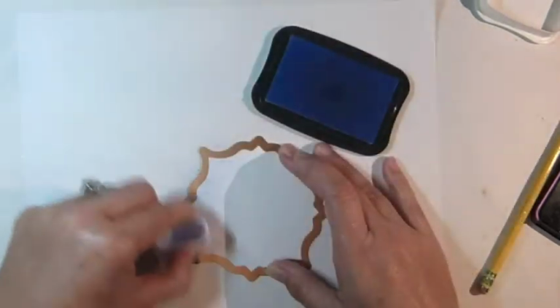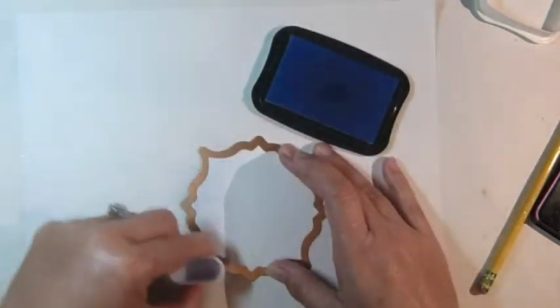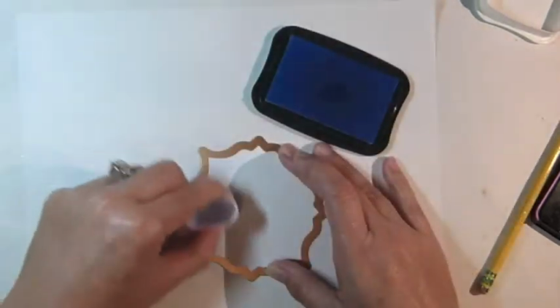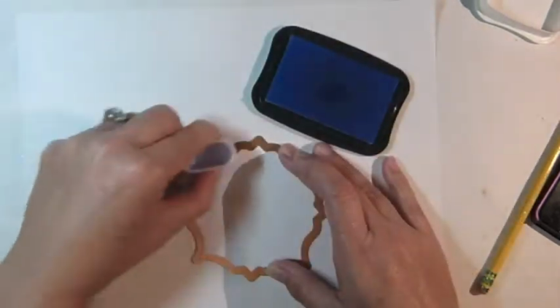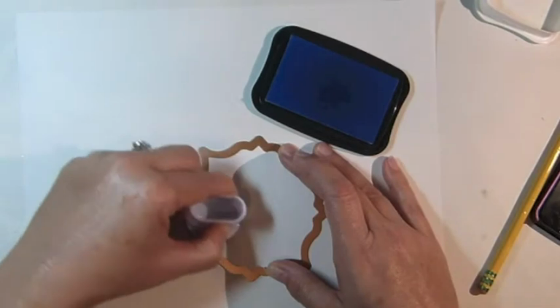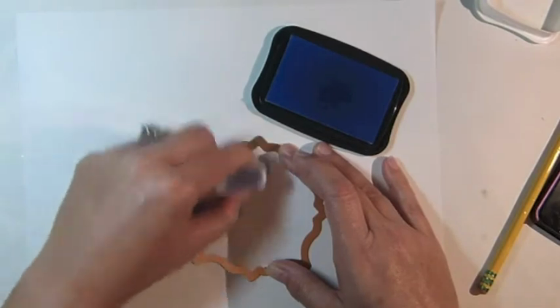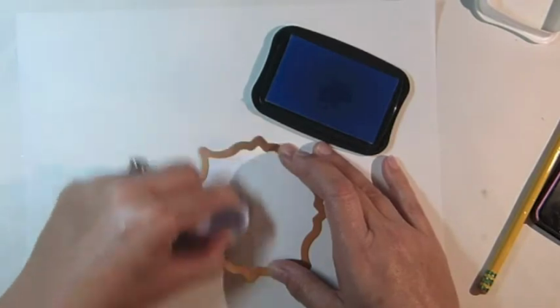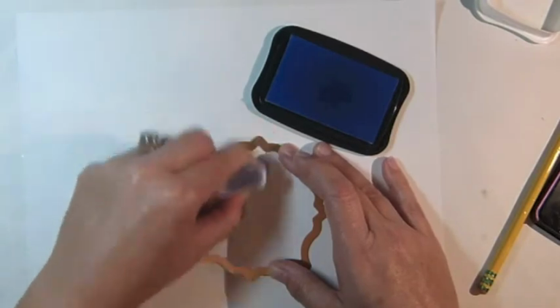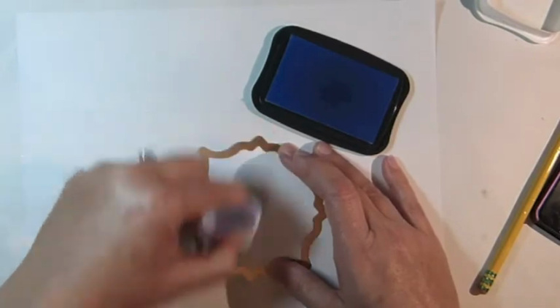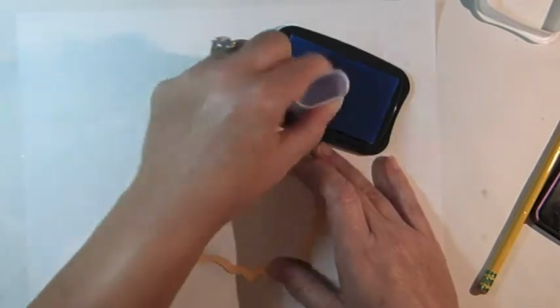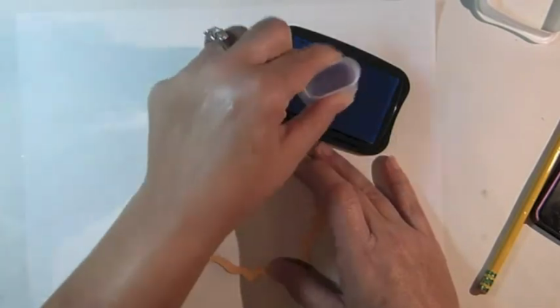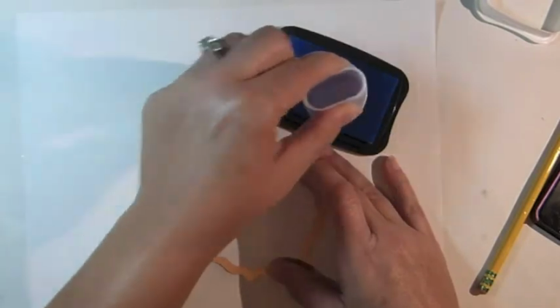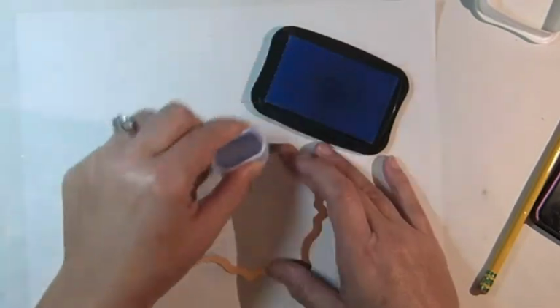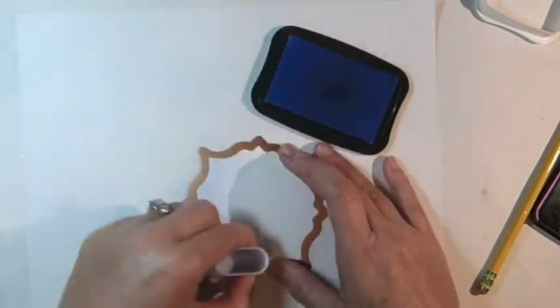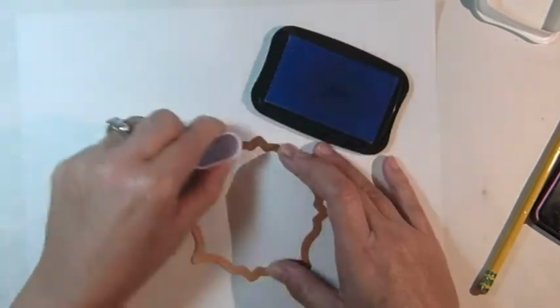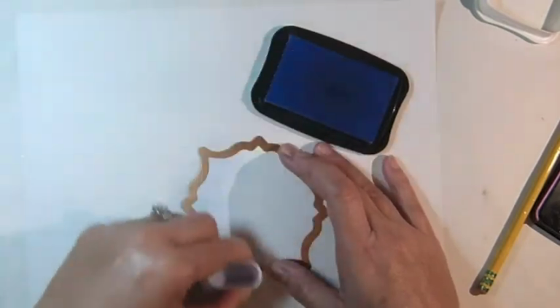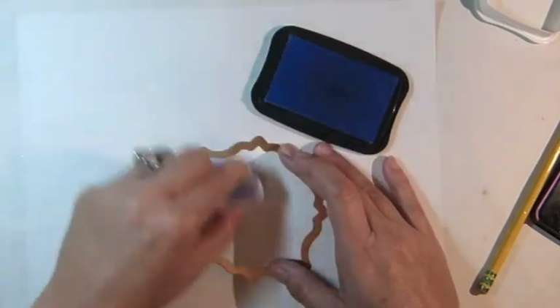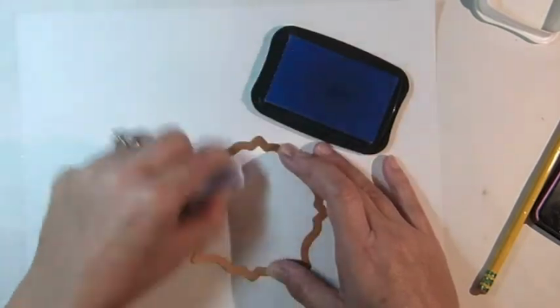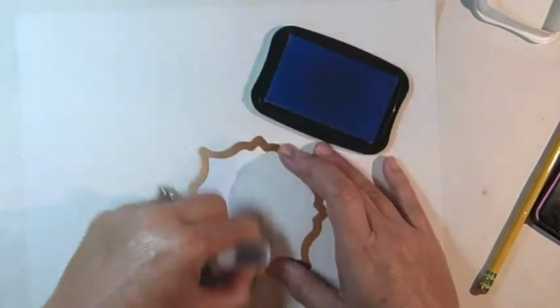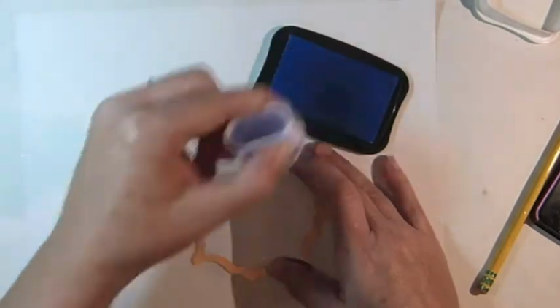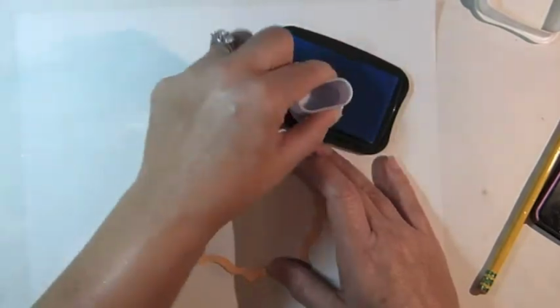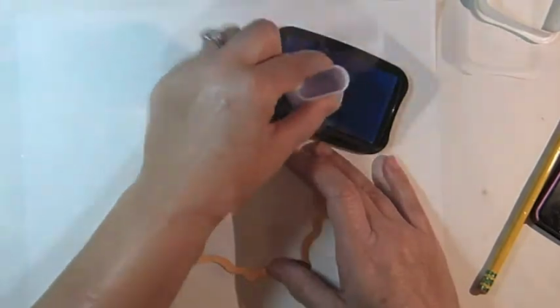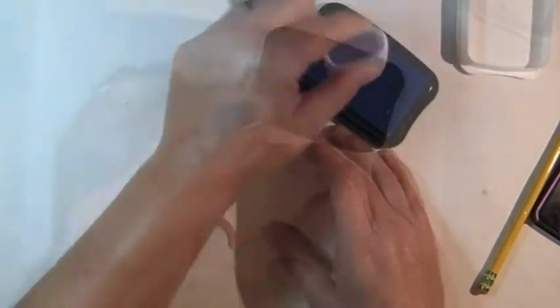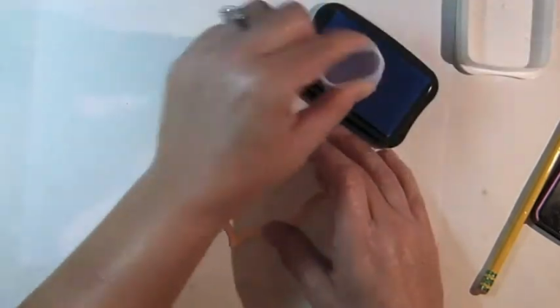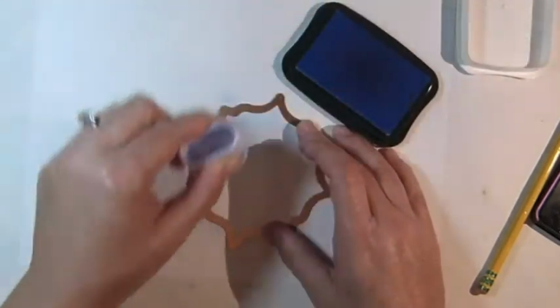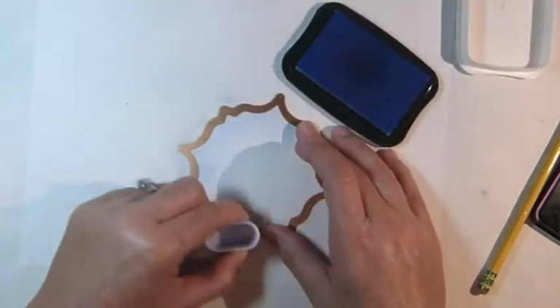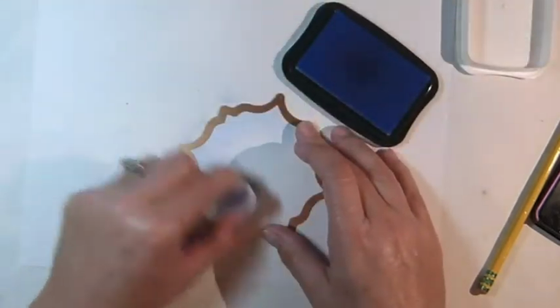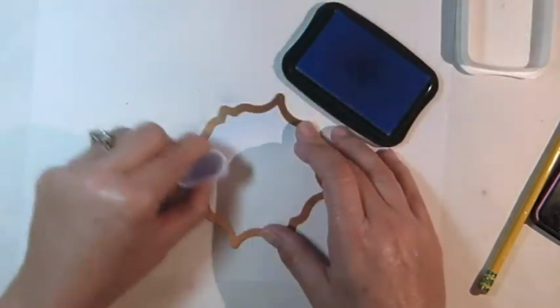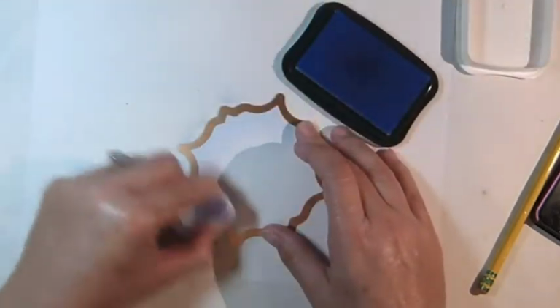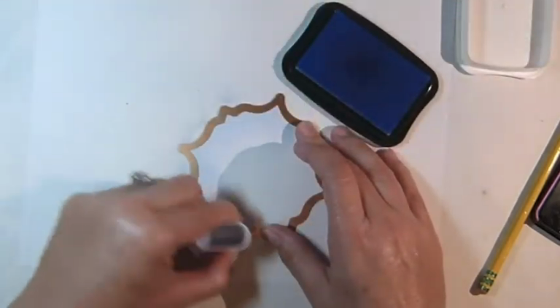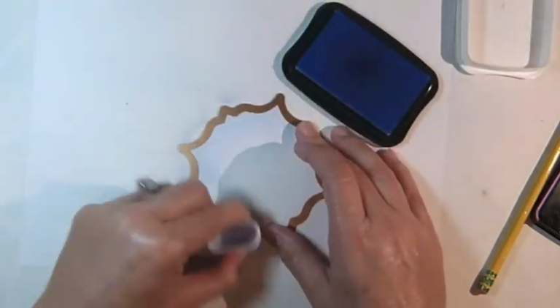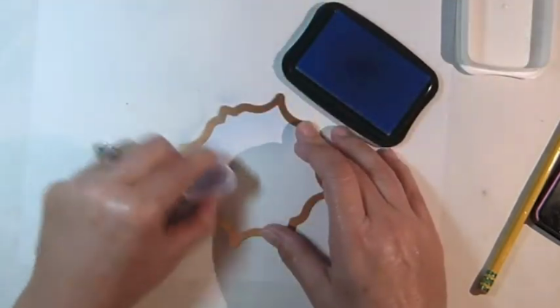With the cardstock still in the die template, sponge light blue ink along one side.